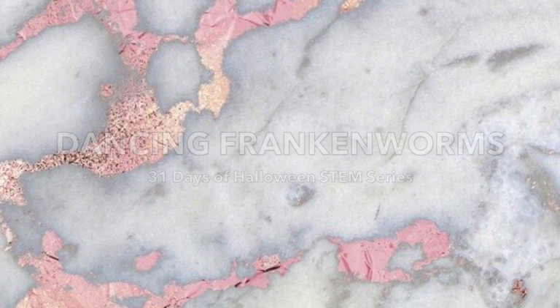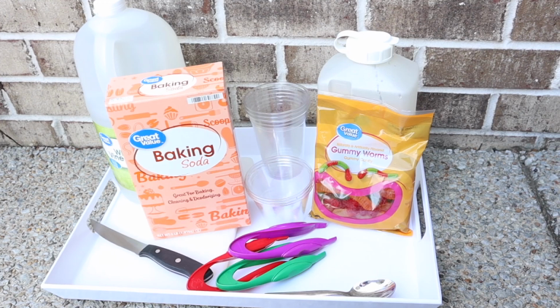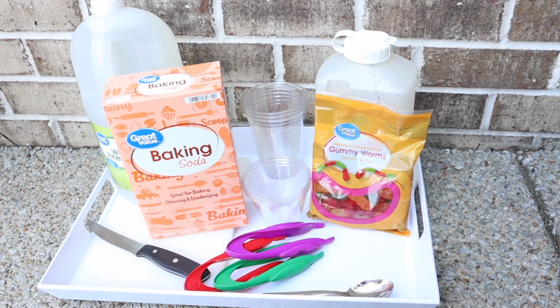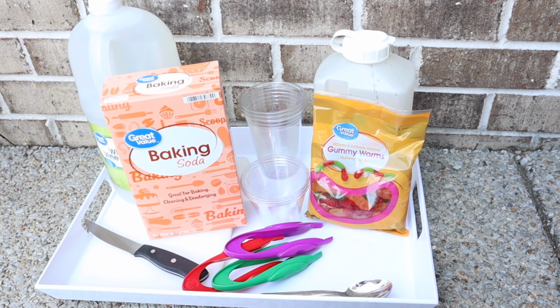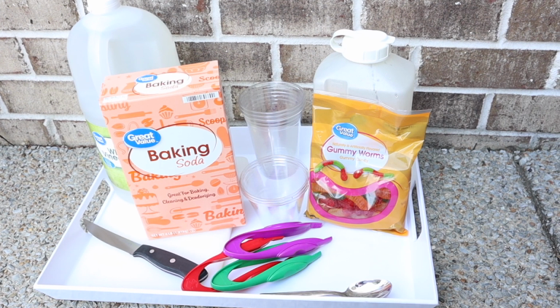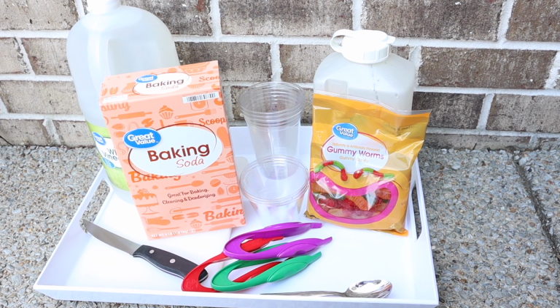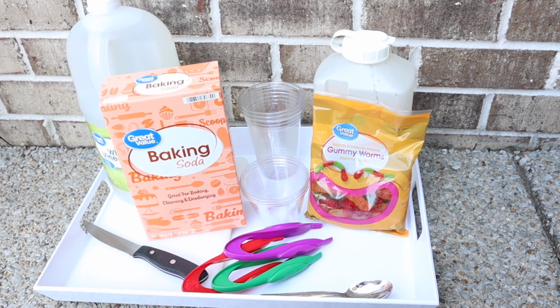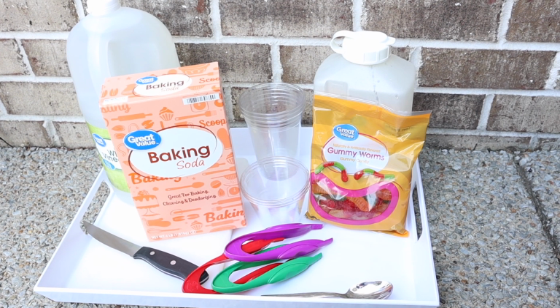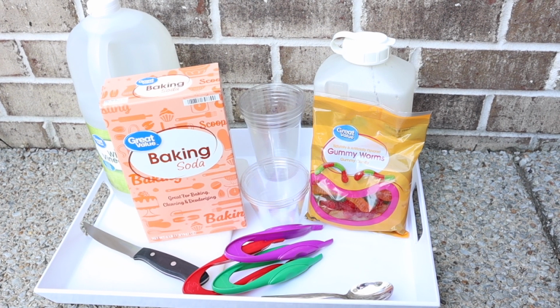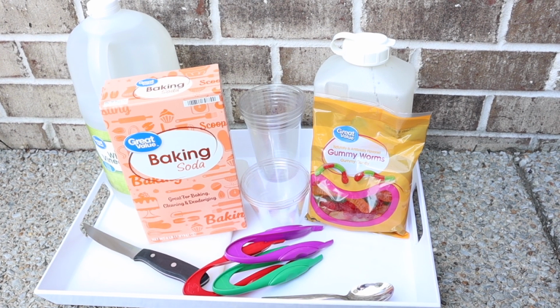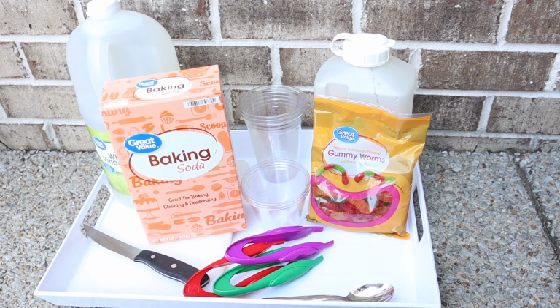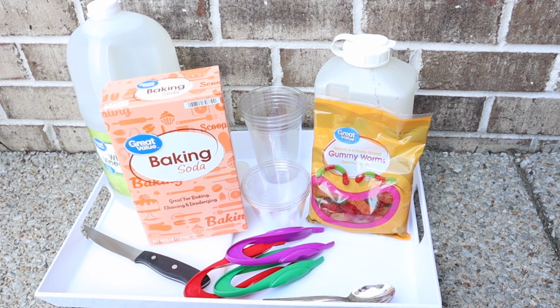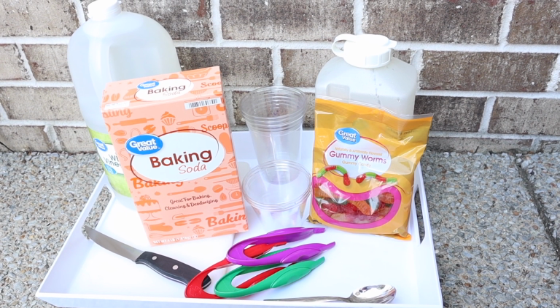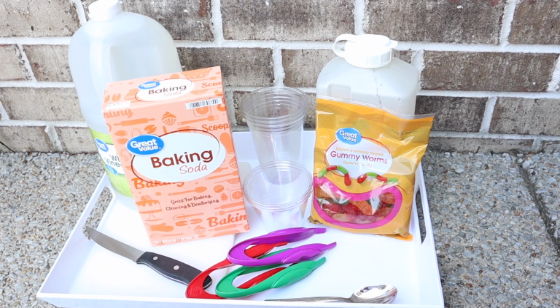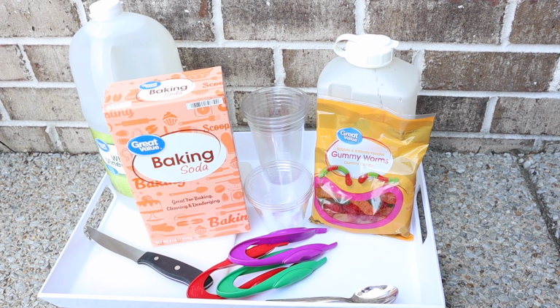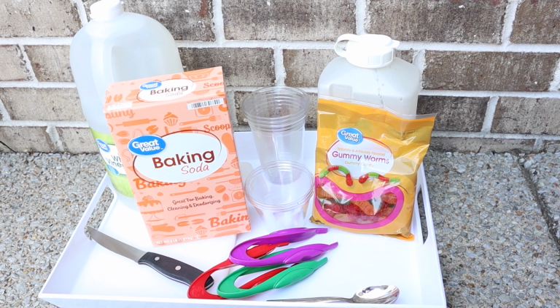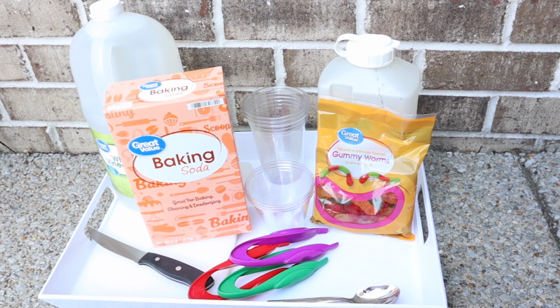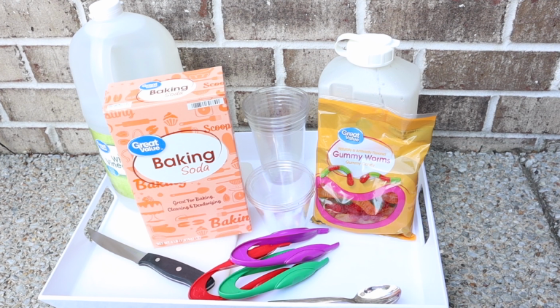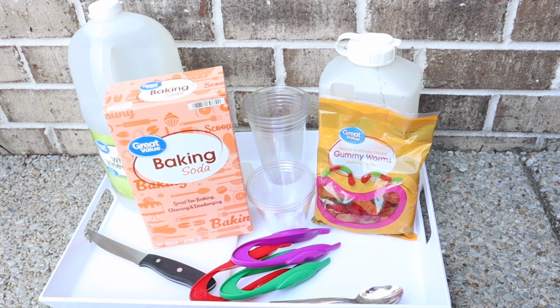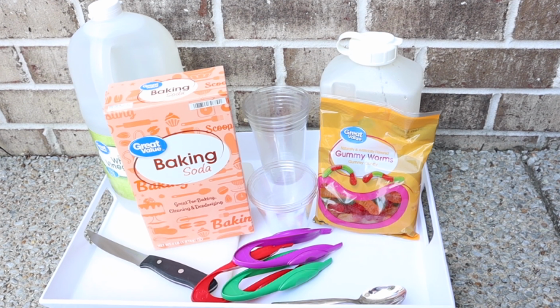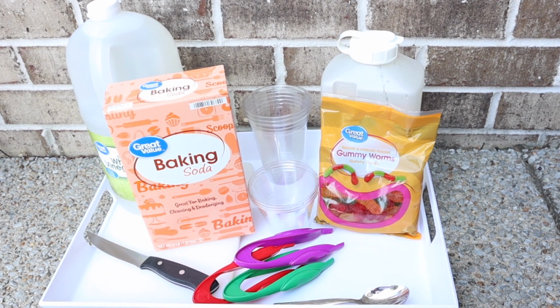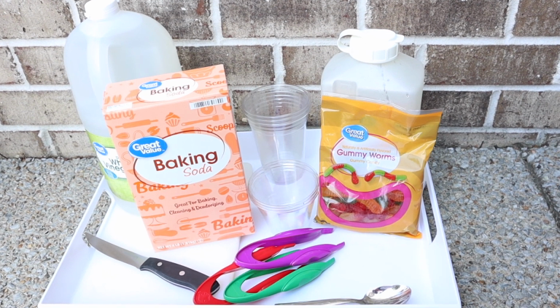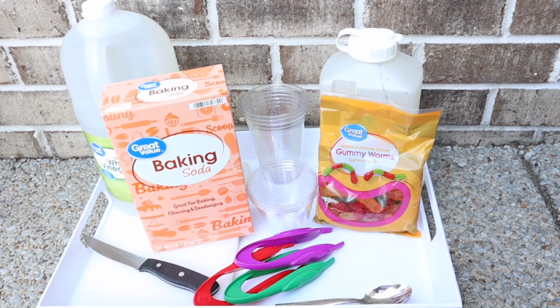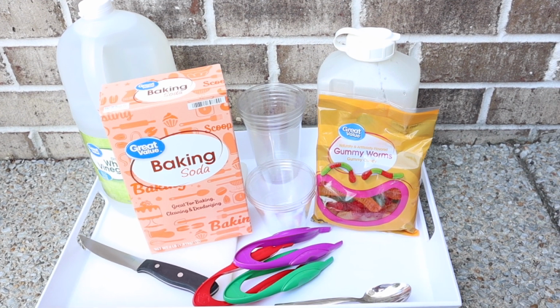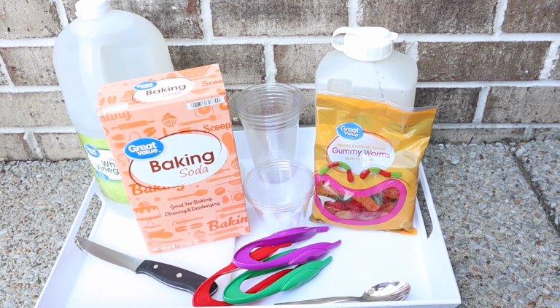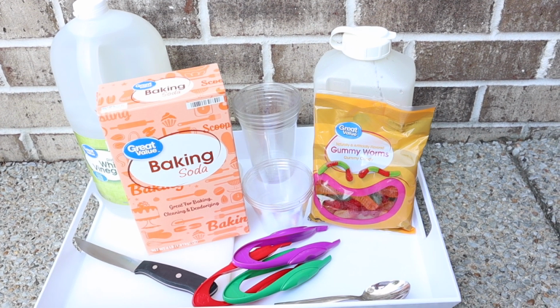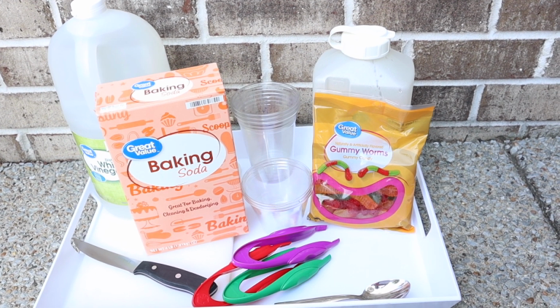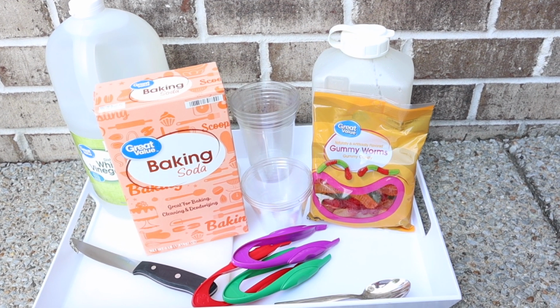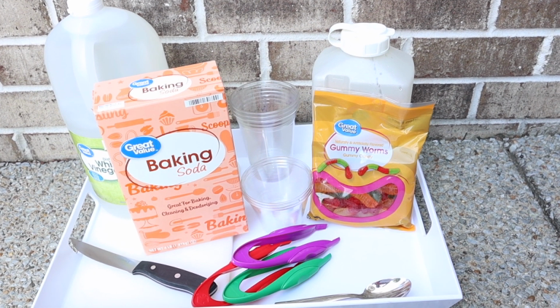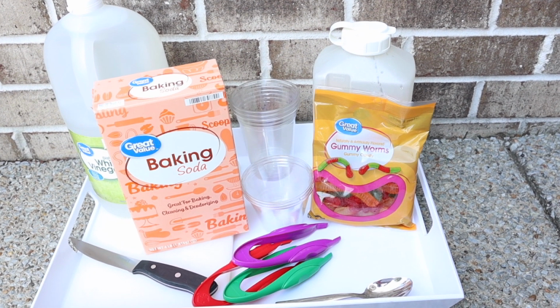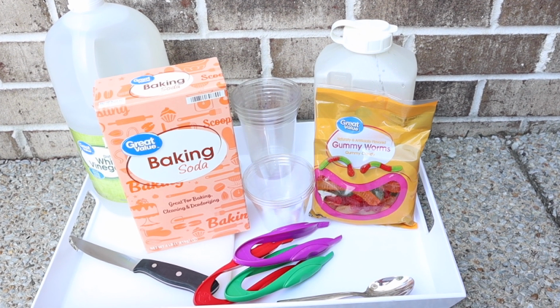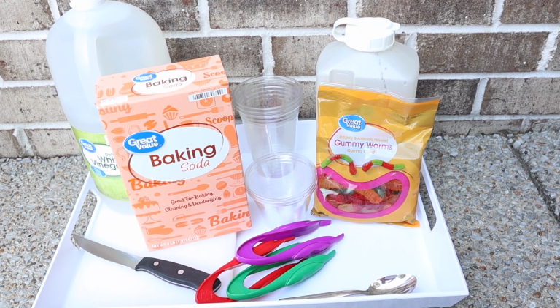Hi everyone, welcome to my channel Everyday I'm Mothering and our 31 Days of Halloween STEM Activity Series.